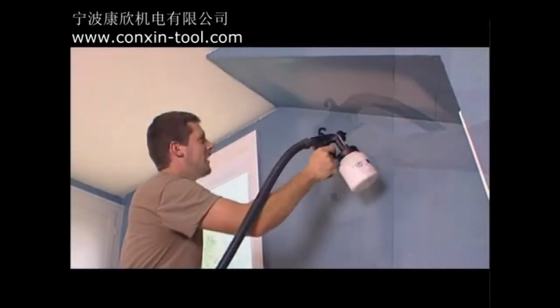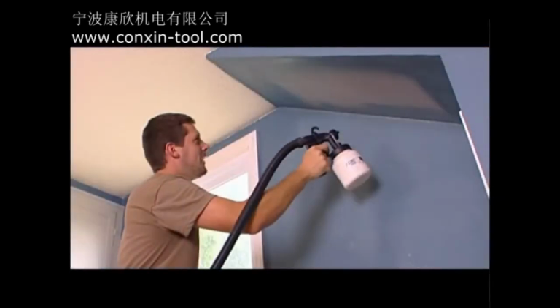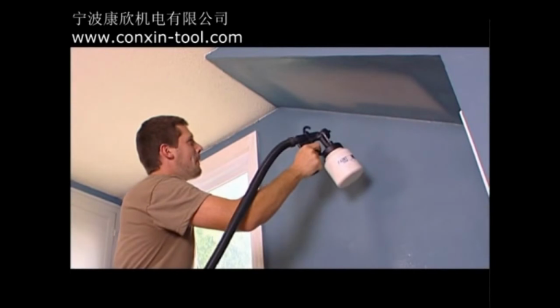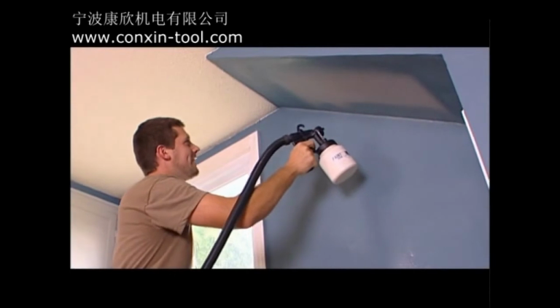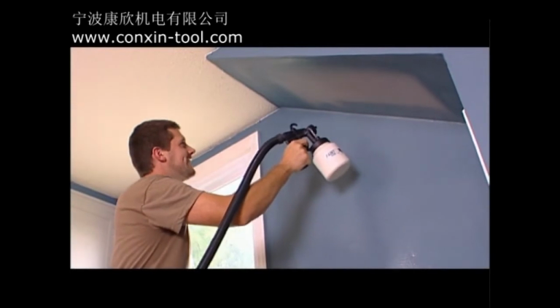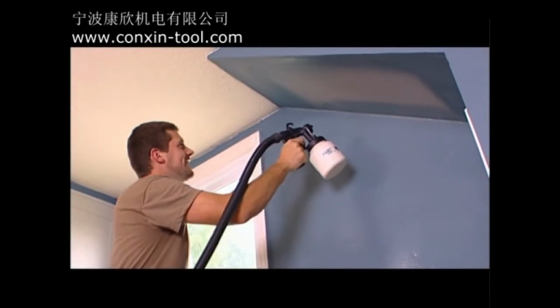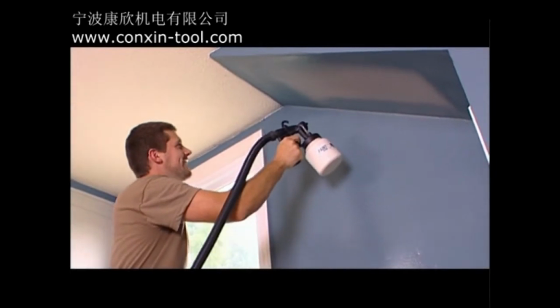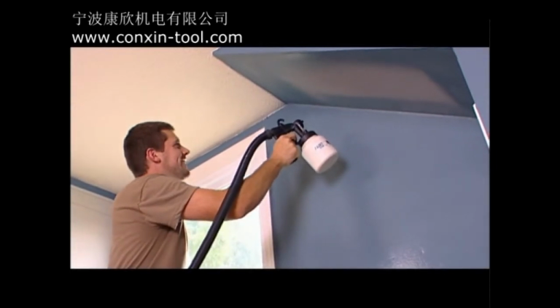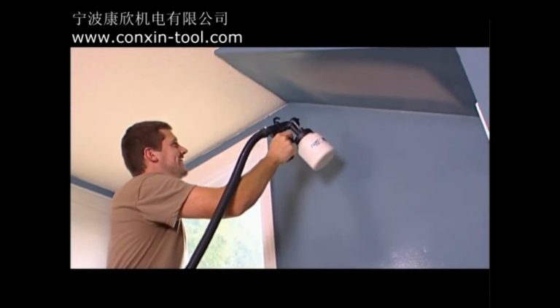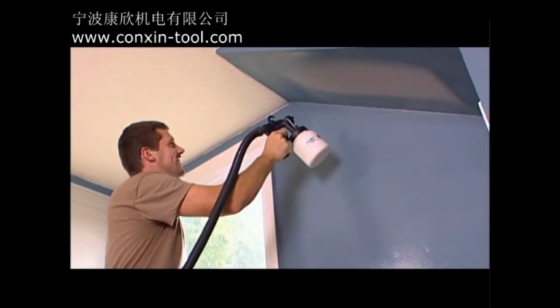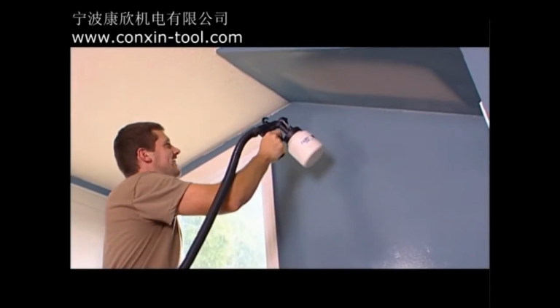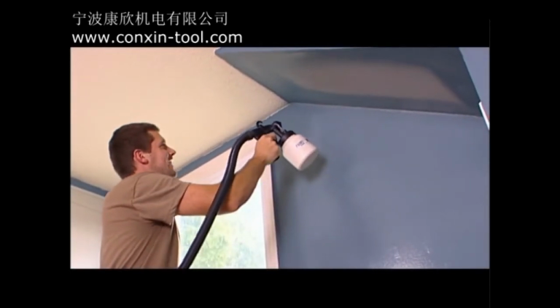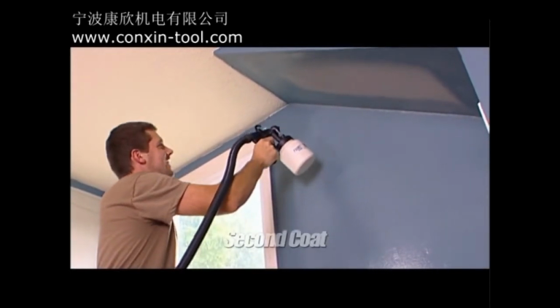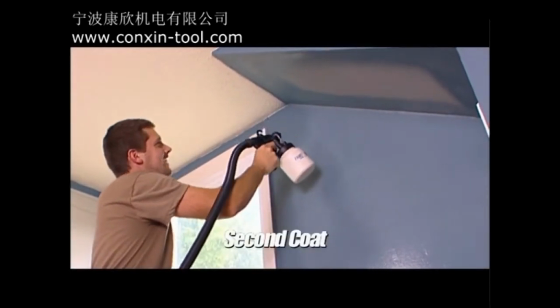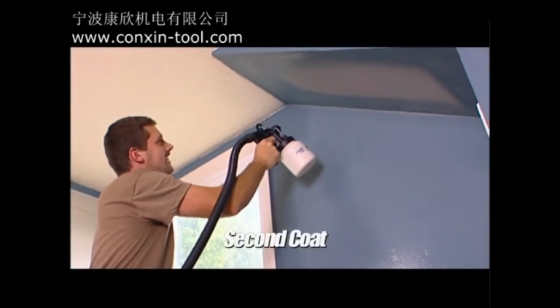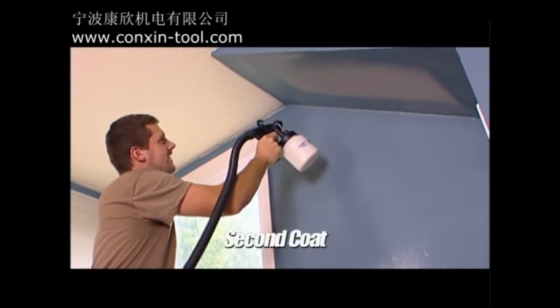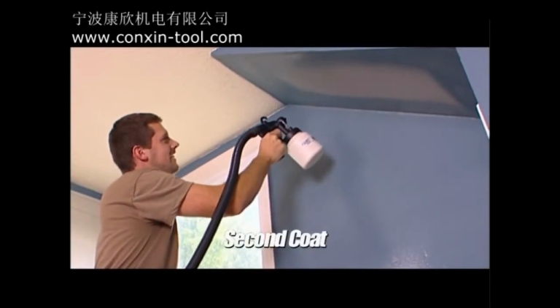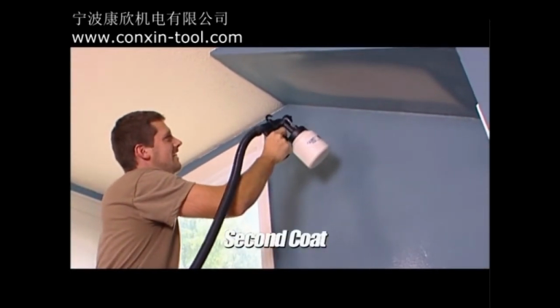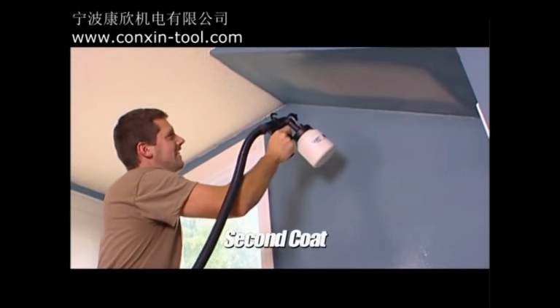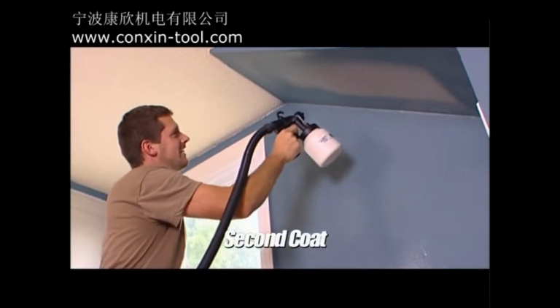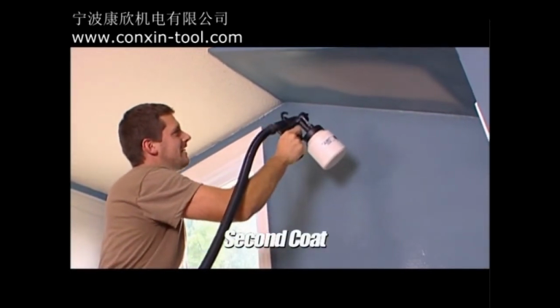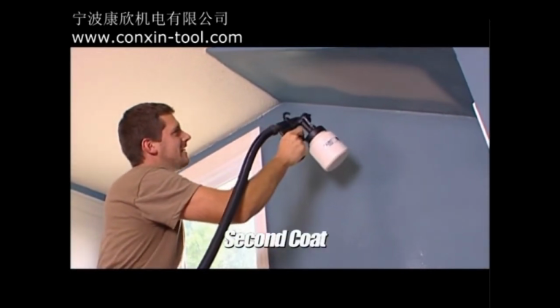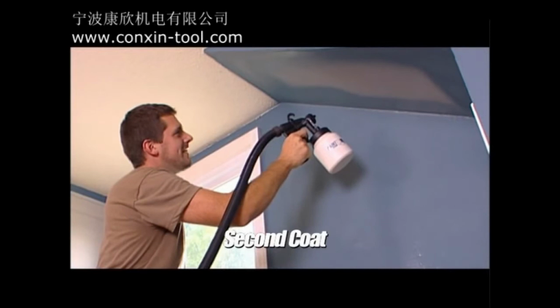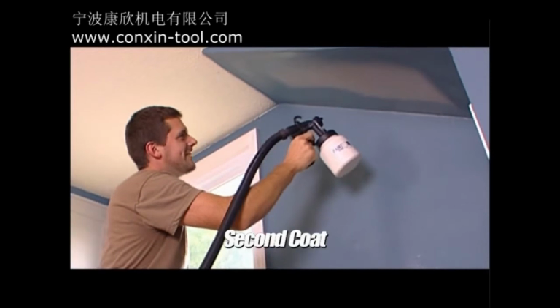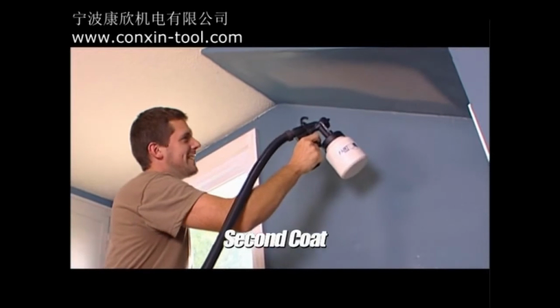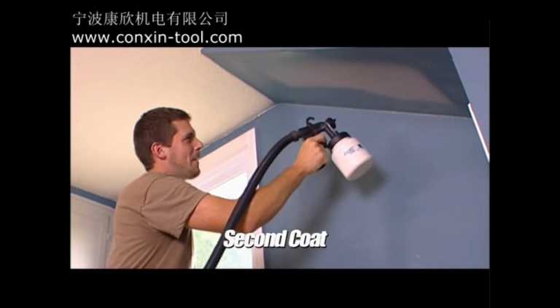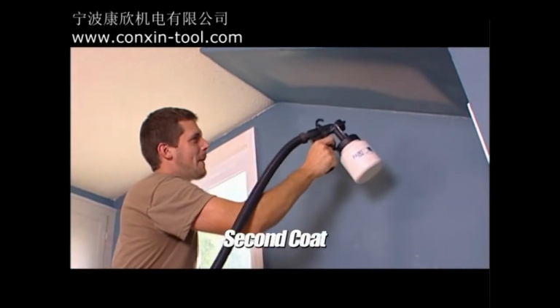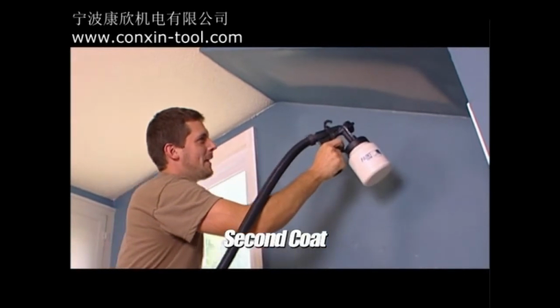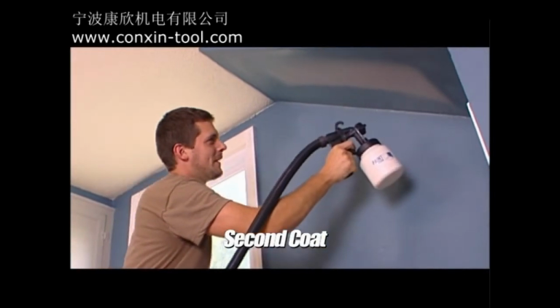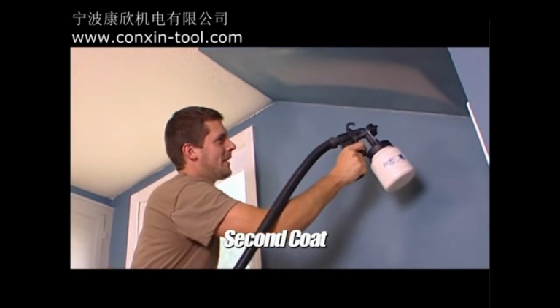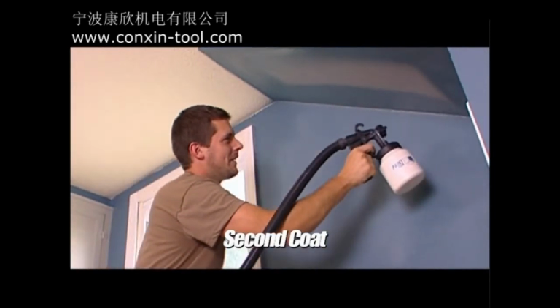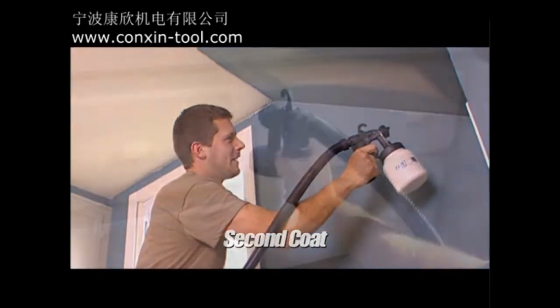Paint a thin coat first, wait a few minutes for it to dry, and then go over it with a thicker coat. This will result in a more smooth, even paint job.